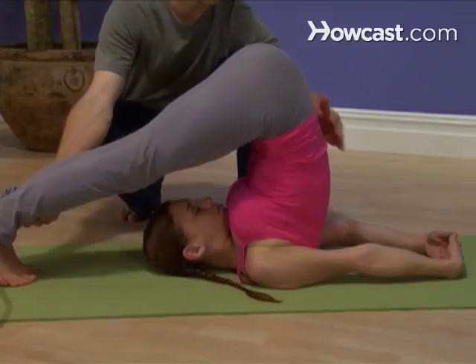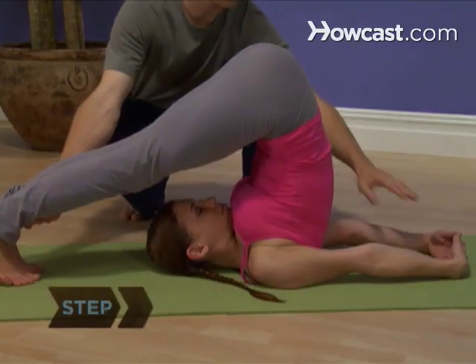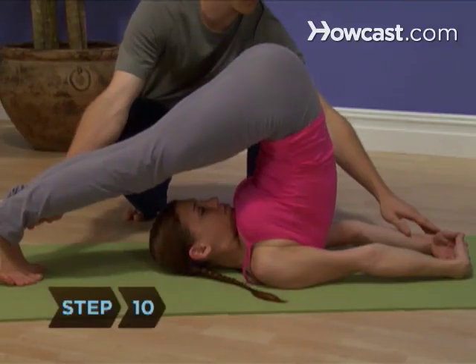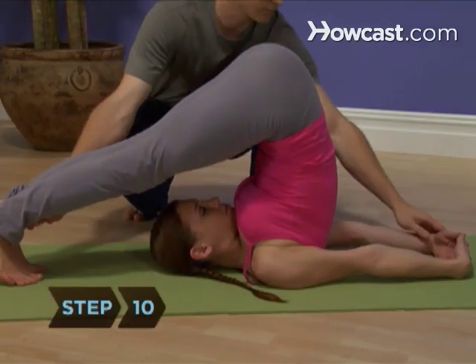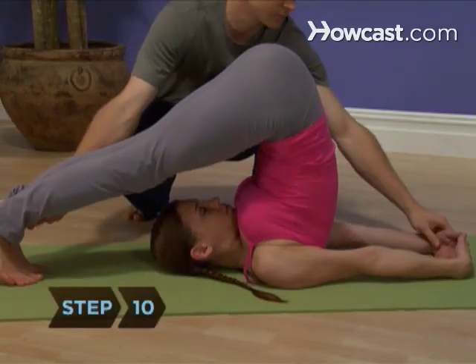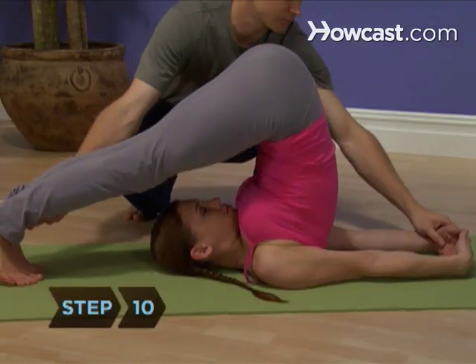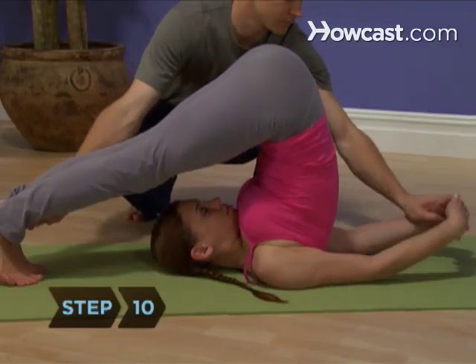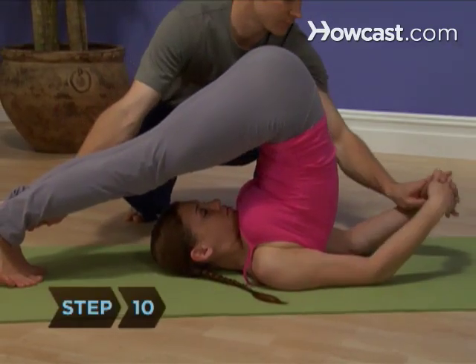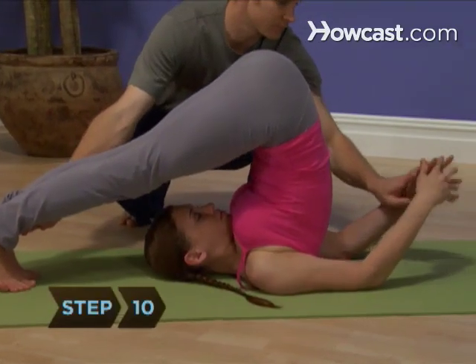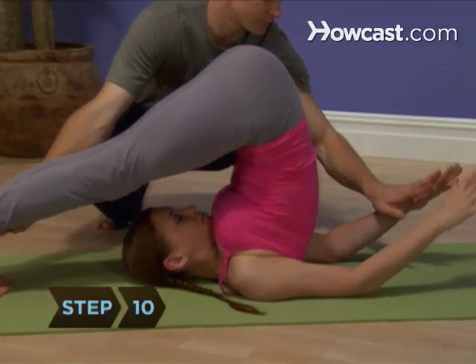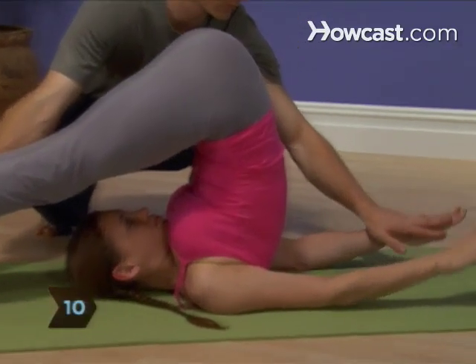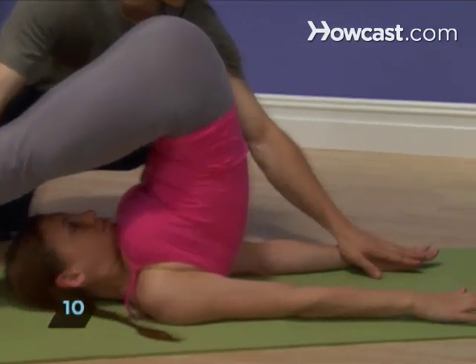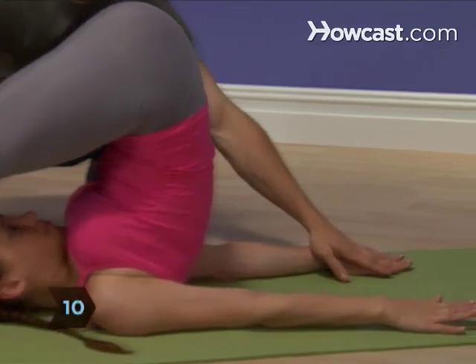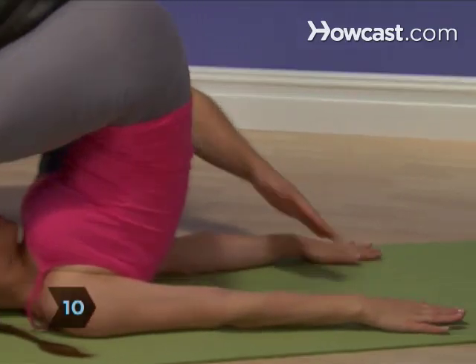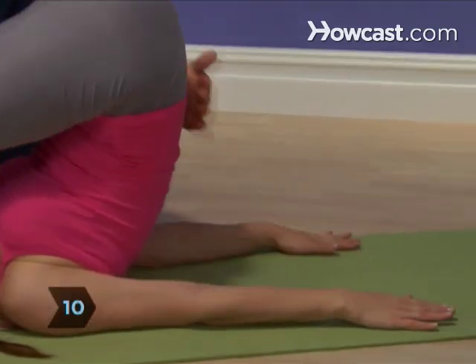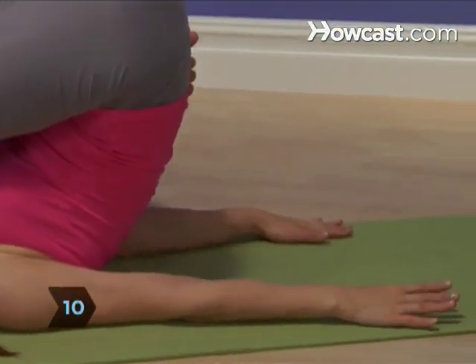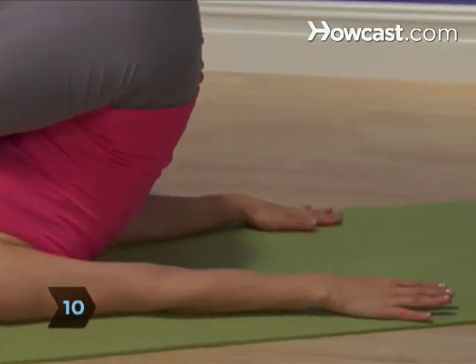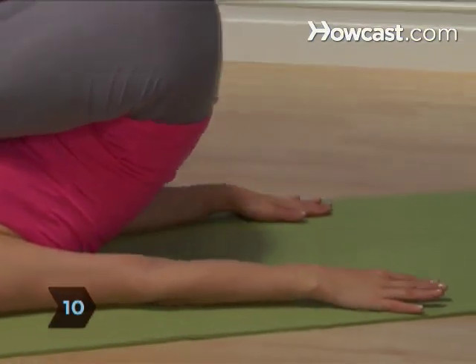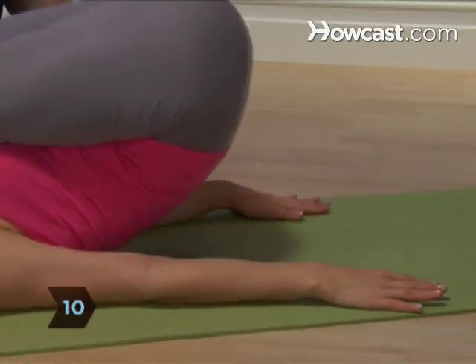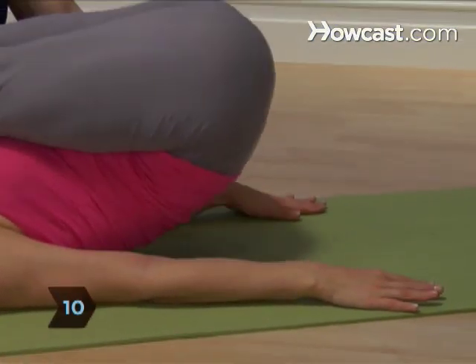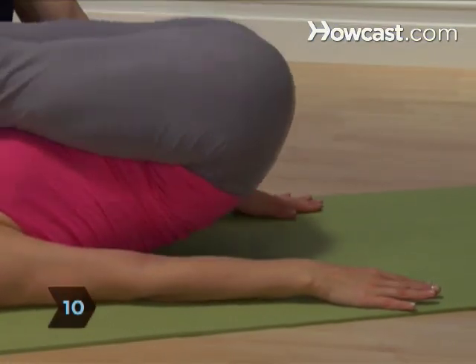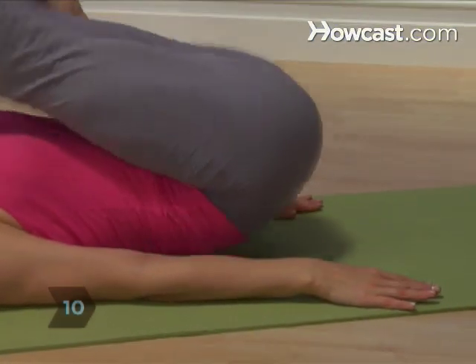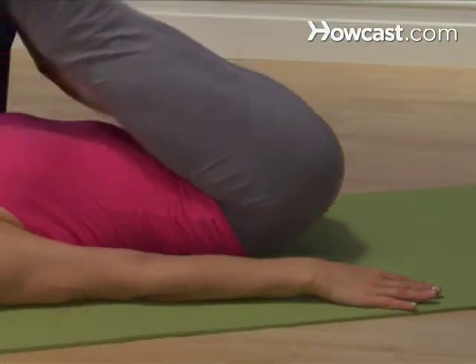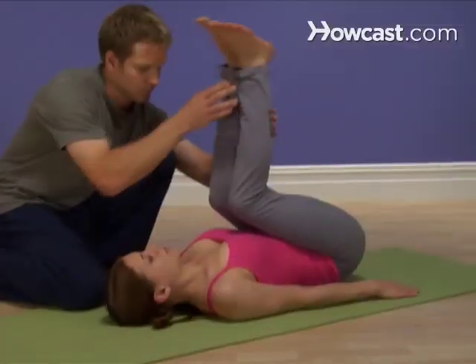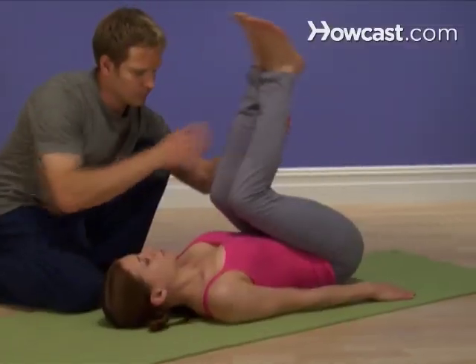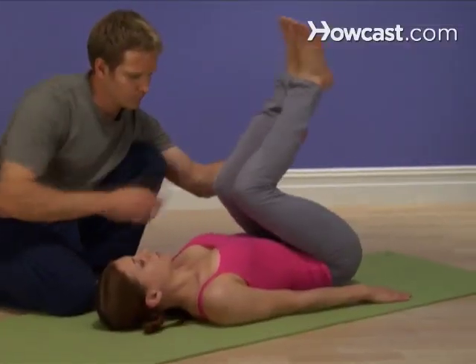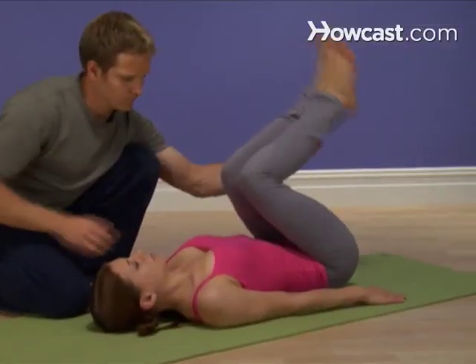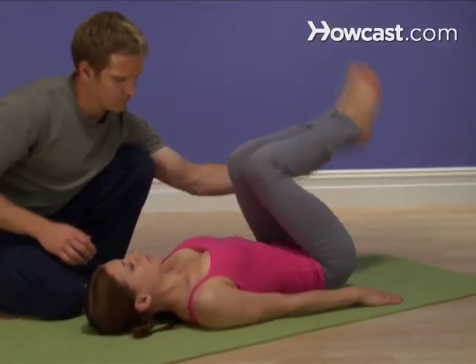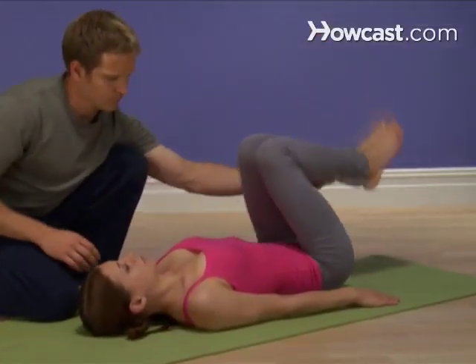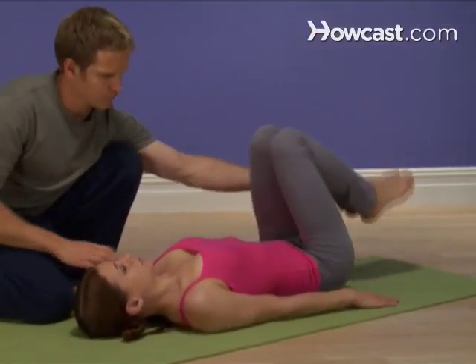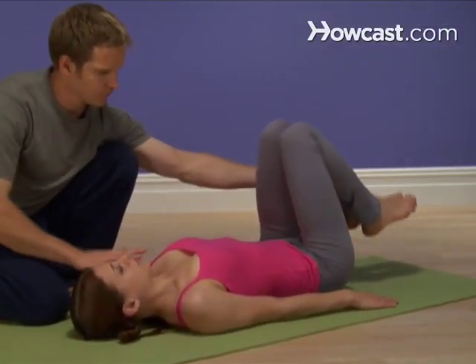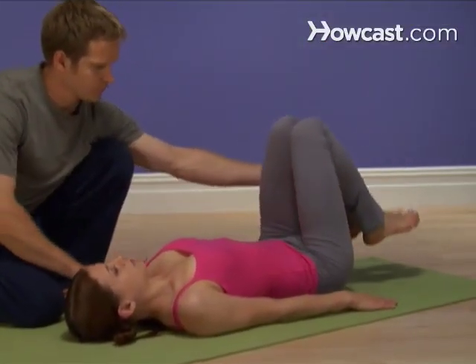Step 10. Release the pose by placing your hands flat on the floor behind your back and roll your spine down slowly, one vertebrae at a time.